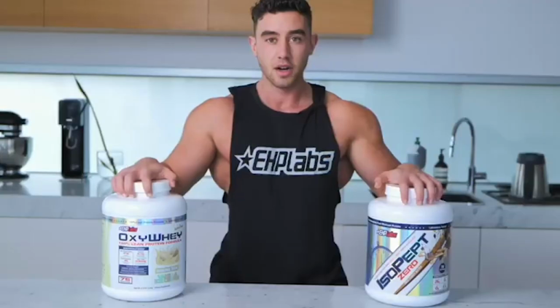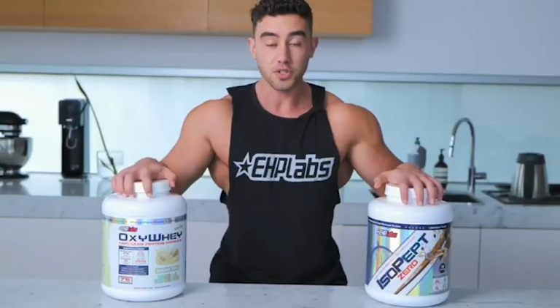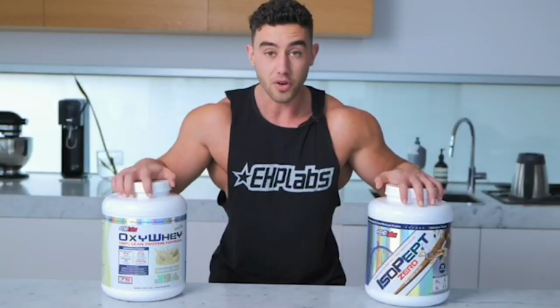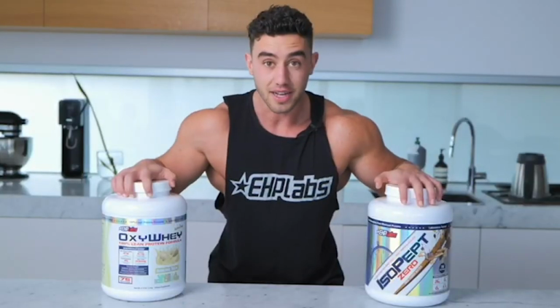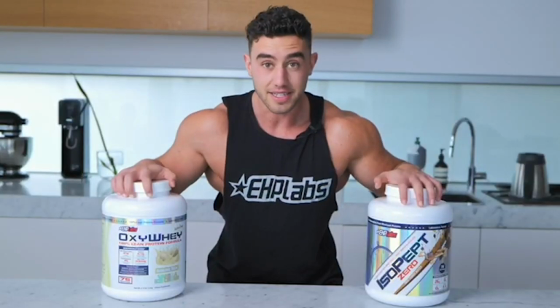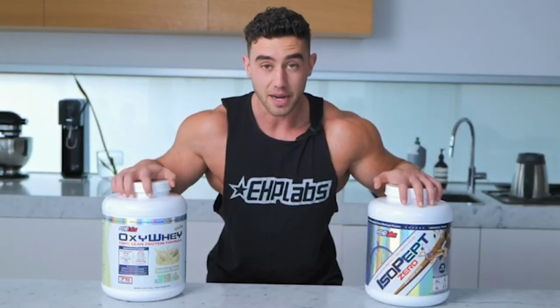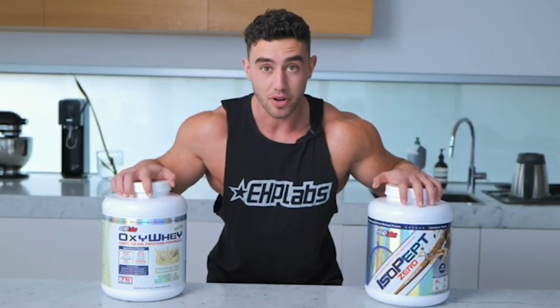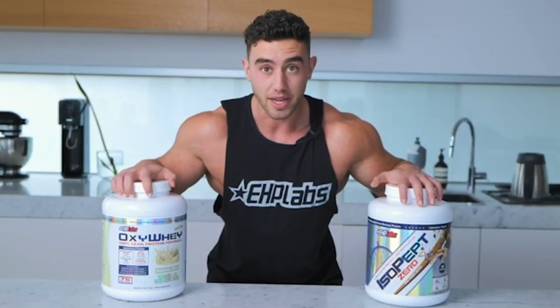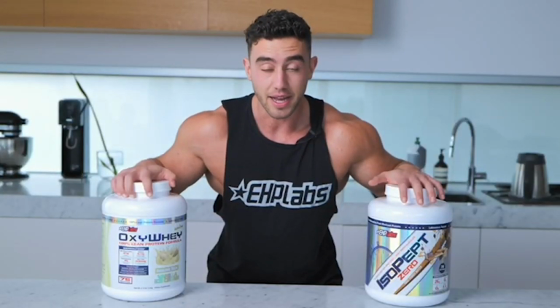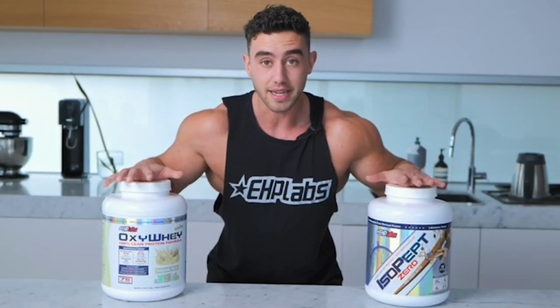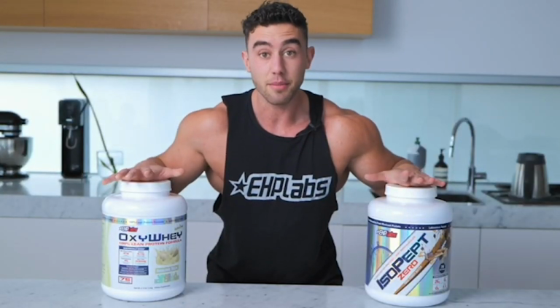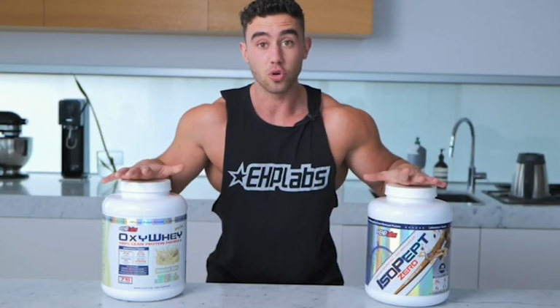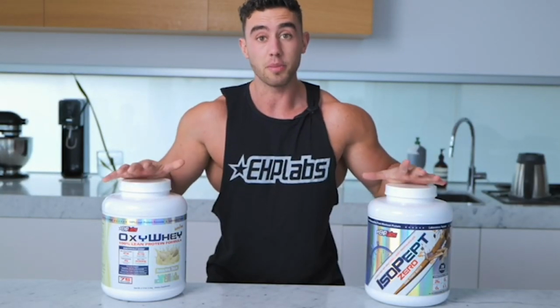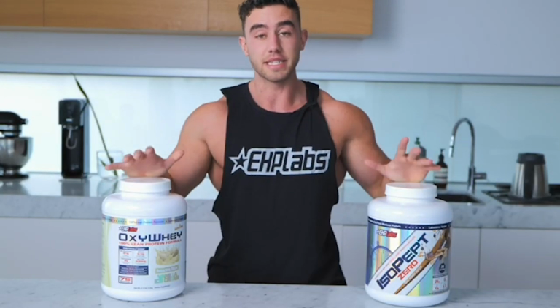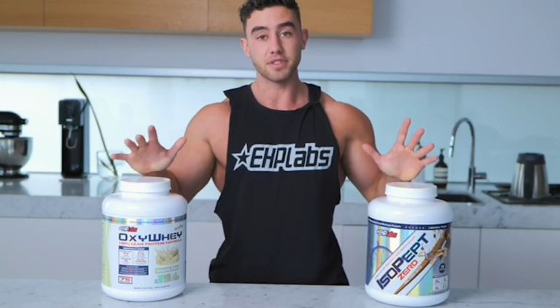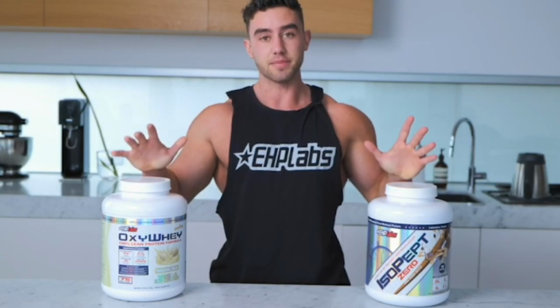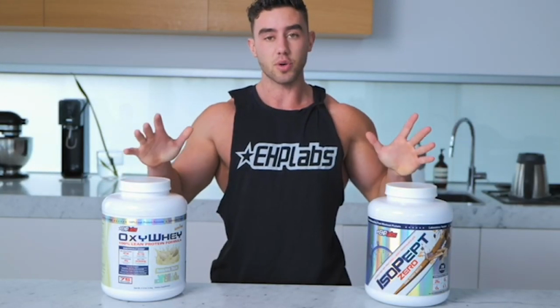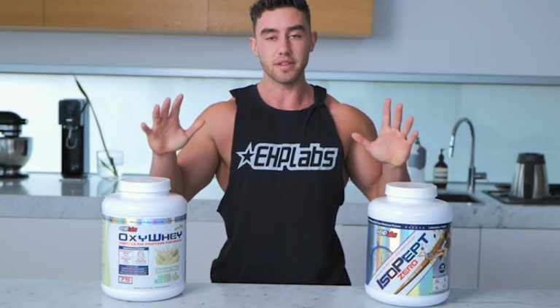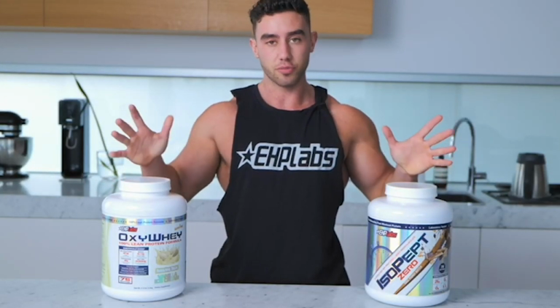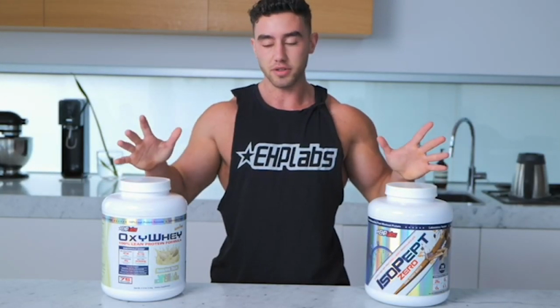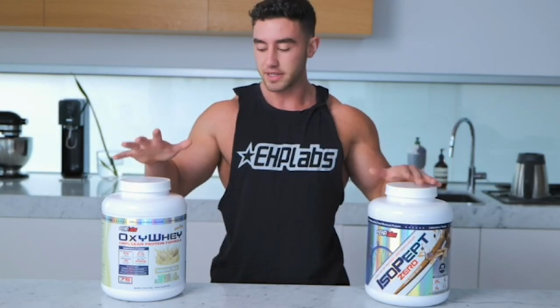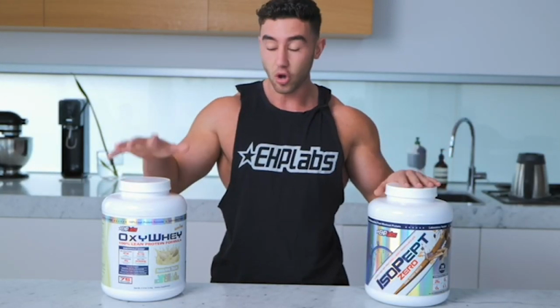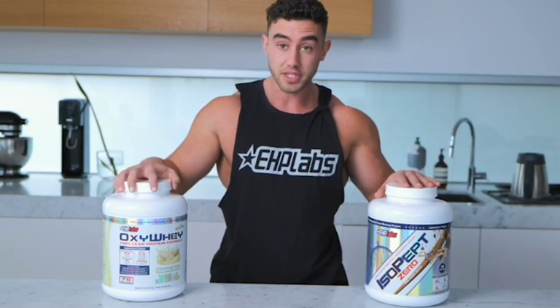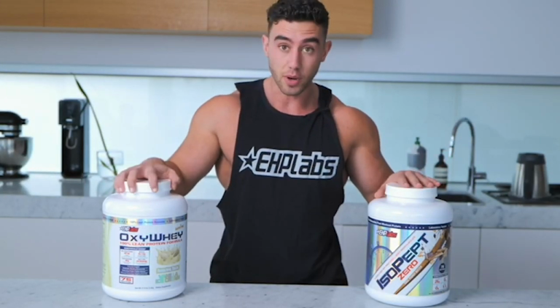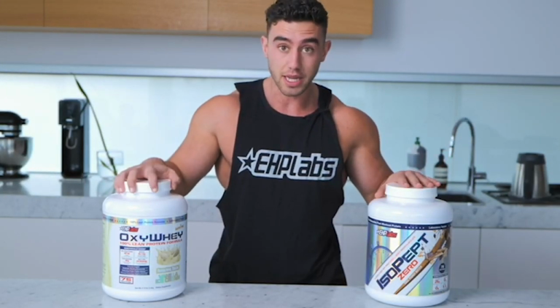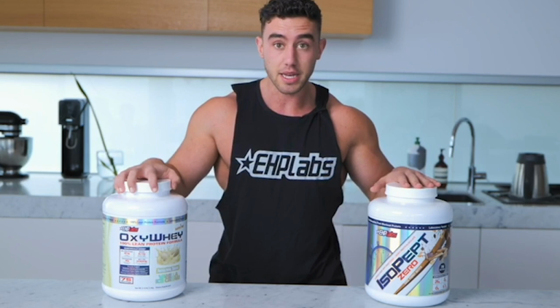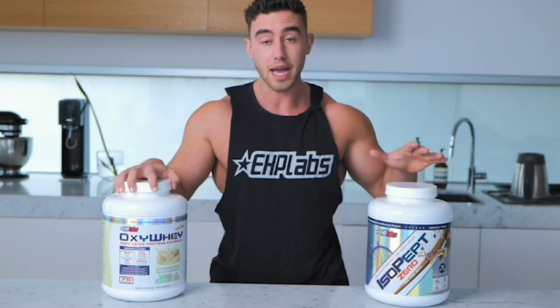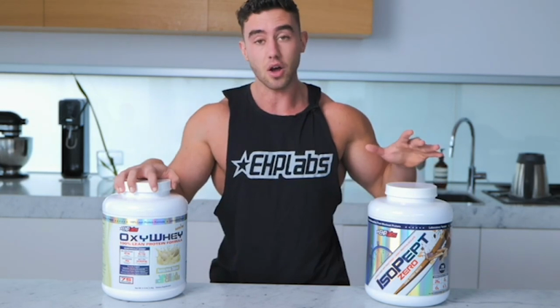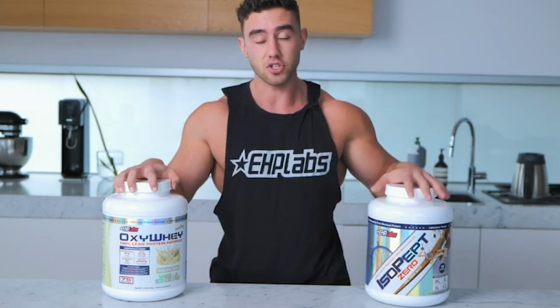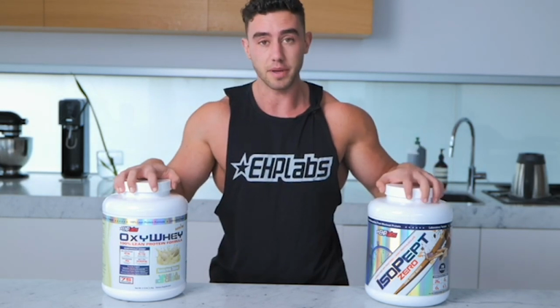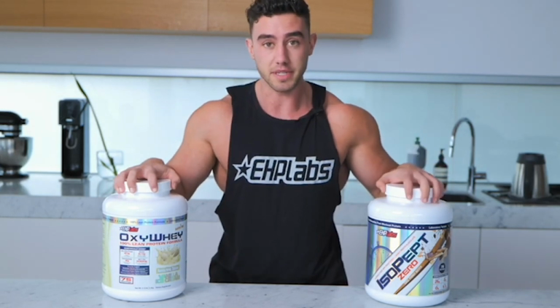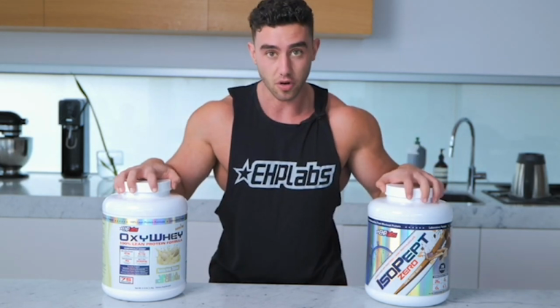What's going on guys, Zach Perner here, and today I'm gonna talk about the differences between the two proteins, OxyWay Lean and IsoPept Zero.